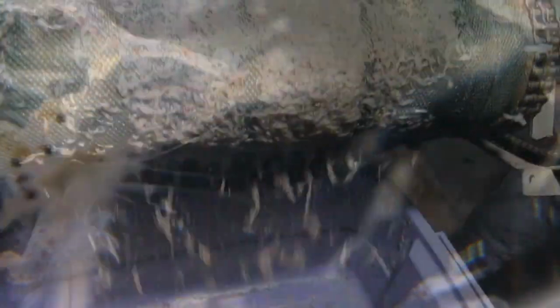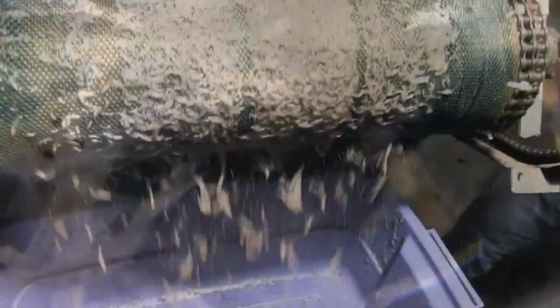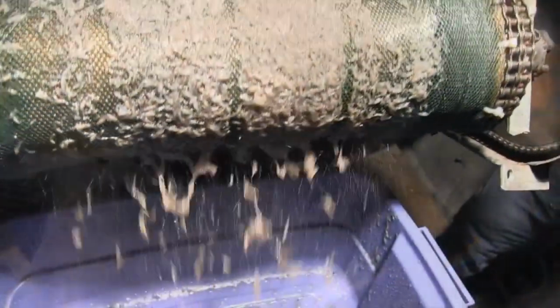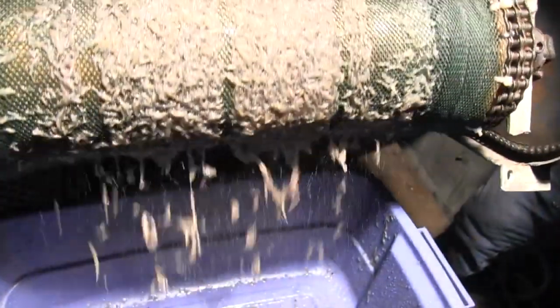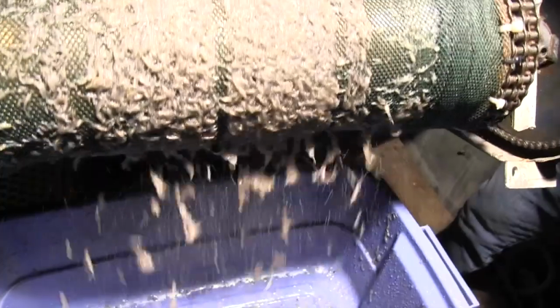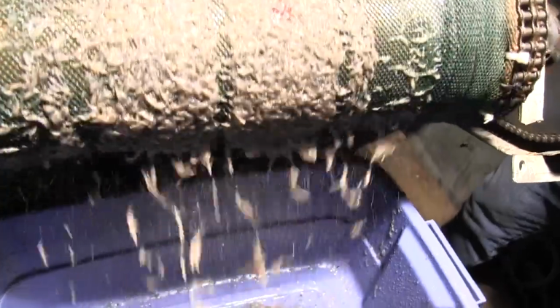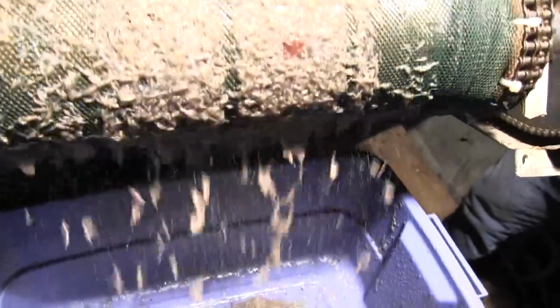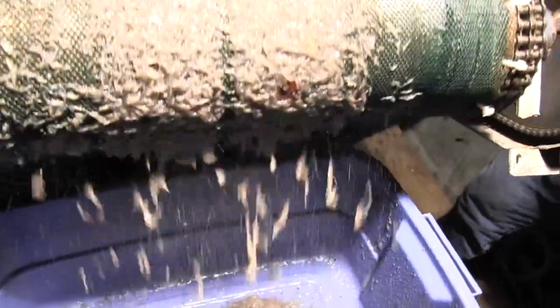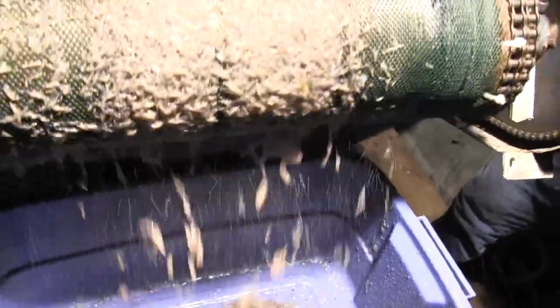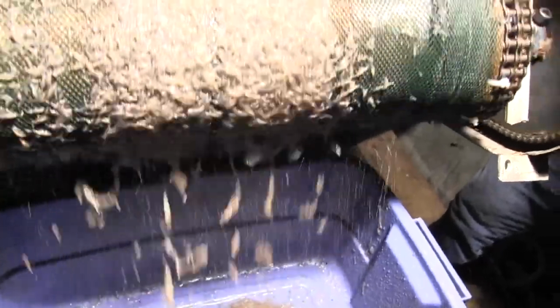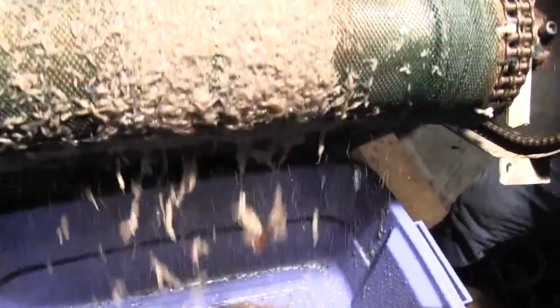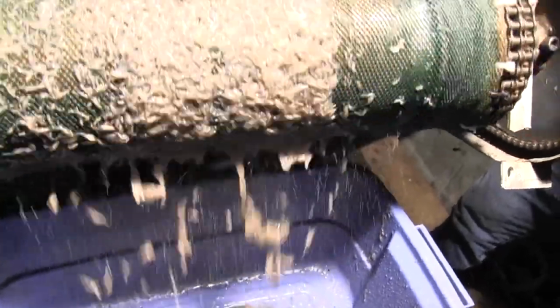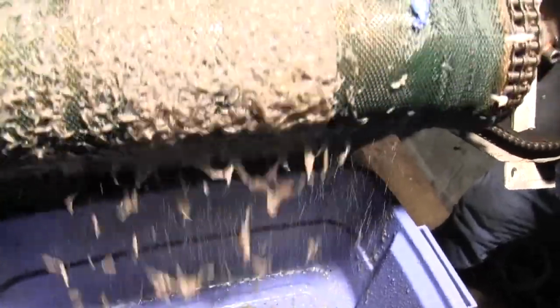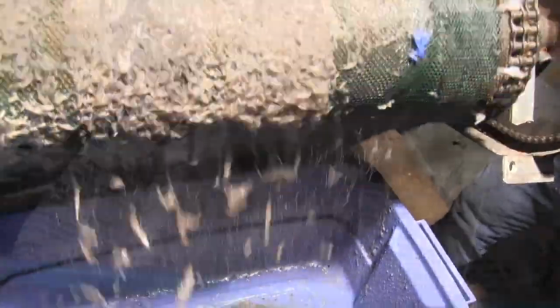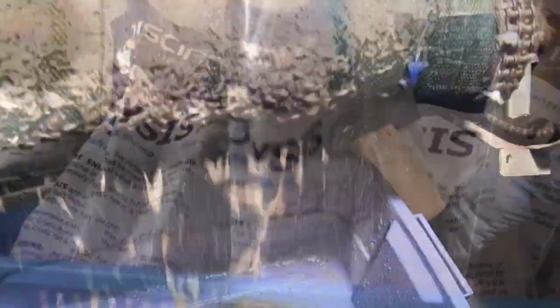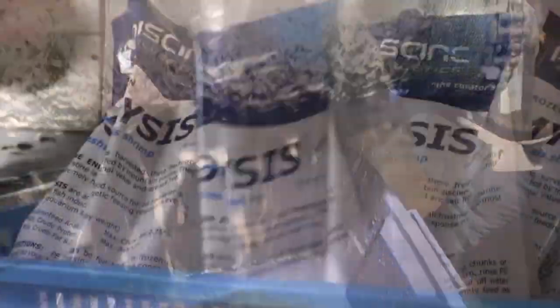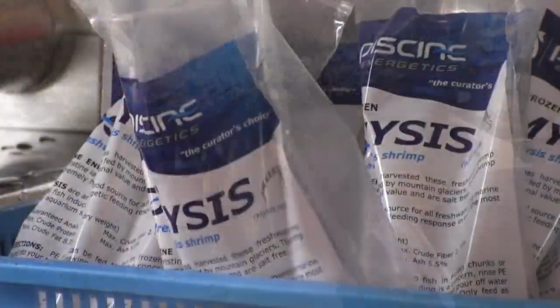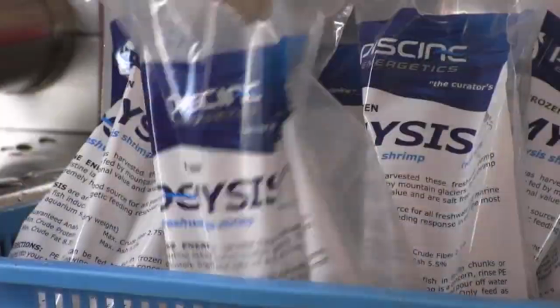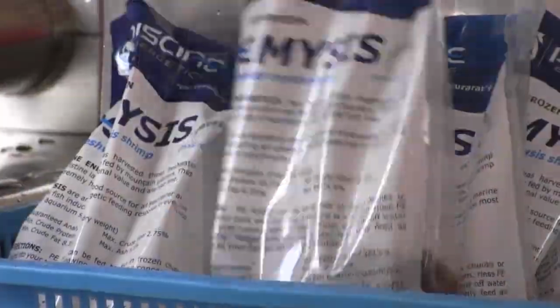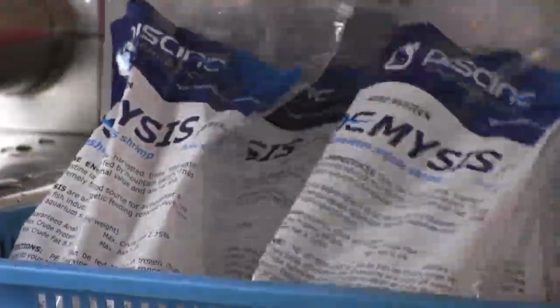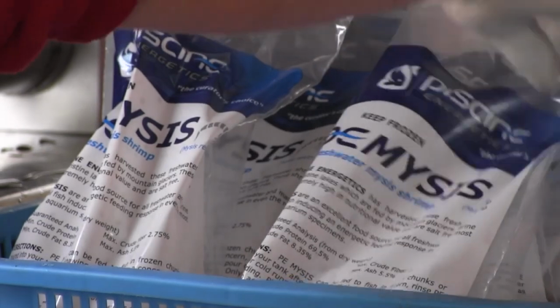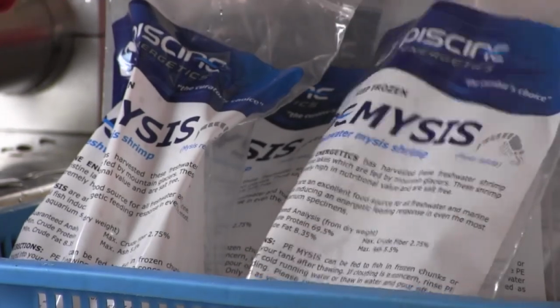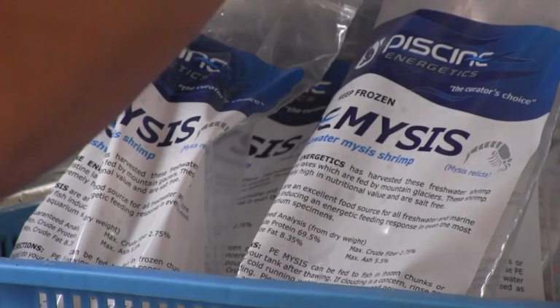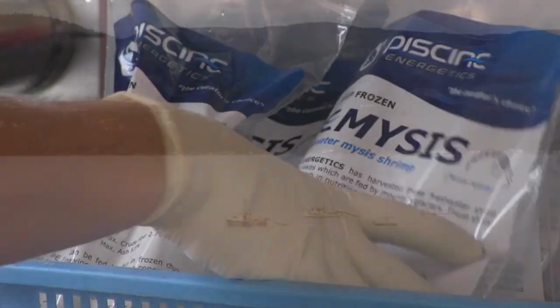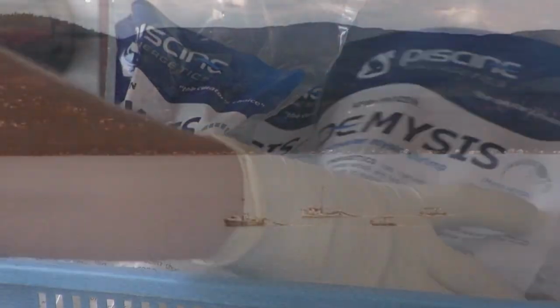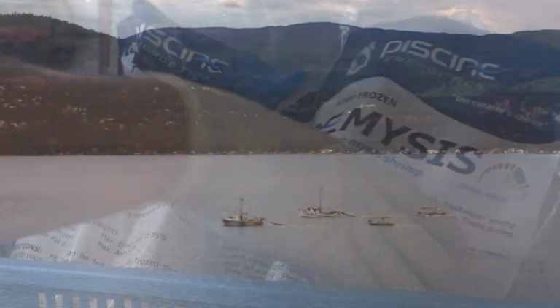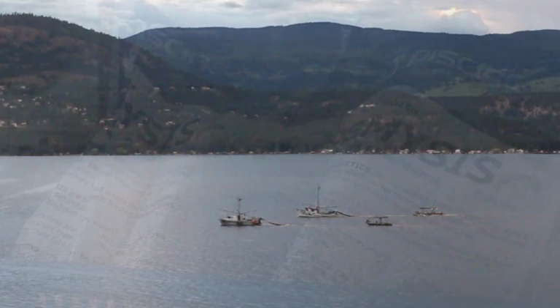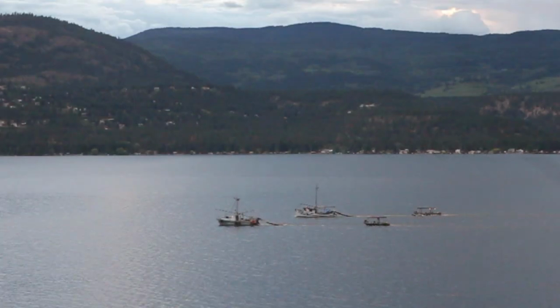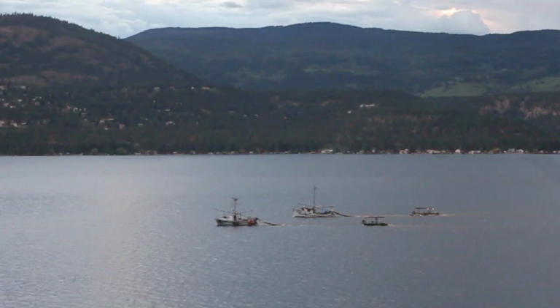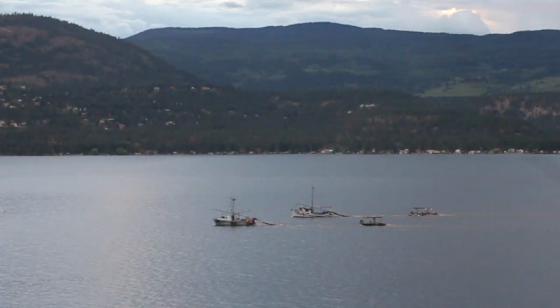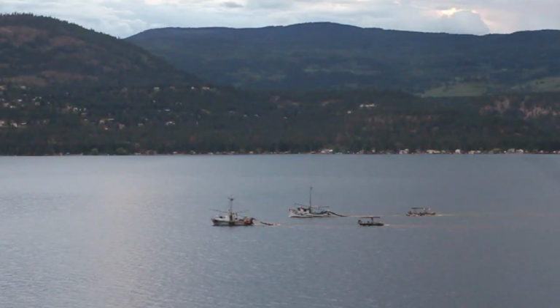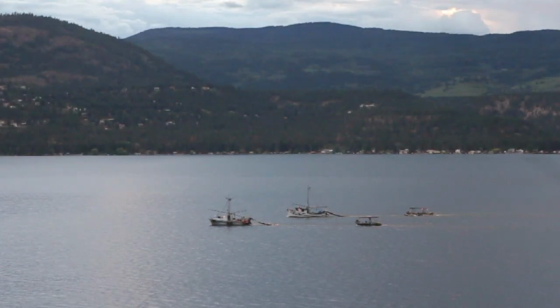Aquarists need not worry — mysis shrimp populations suggest a strong supply for decades to come.